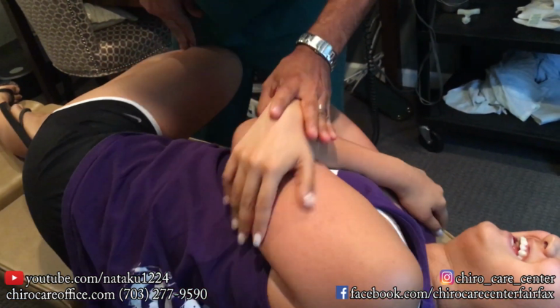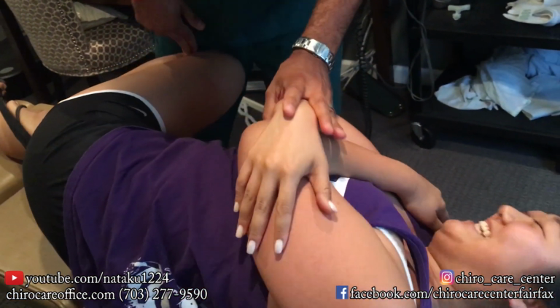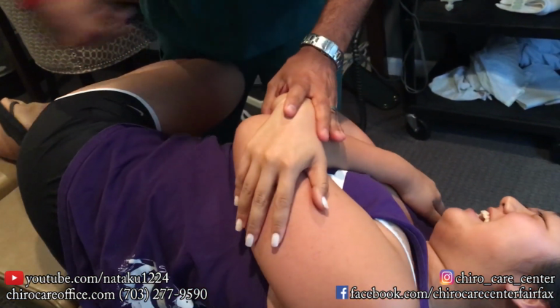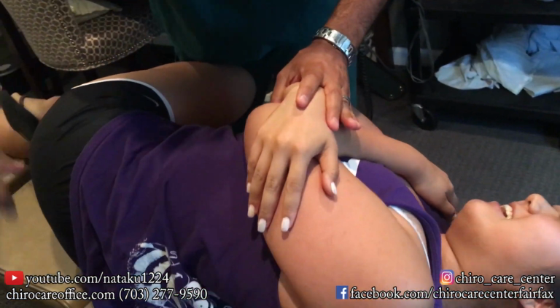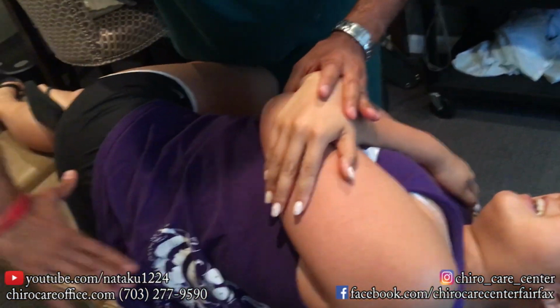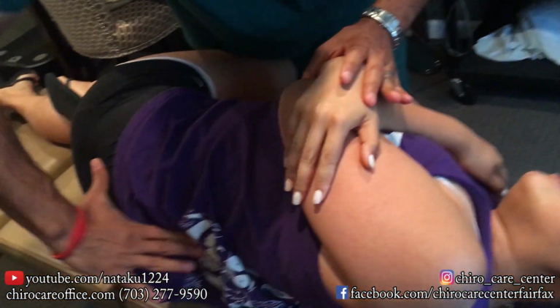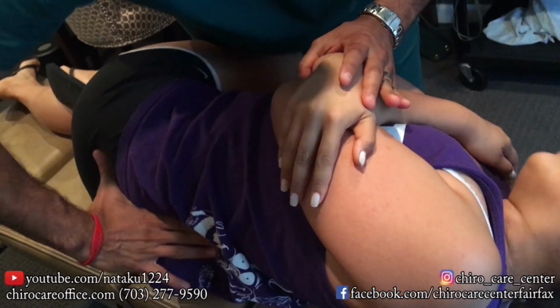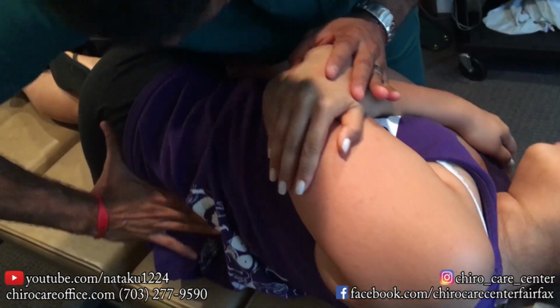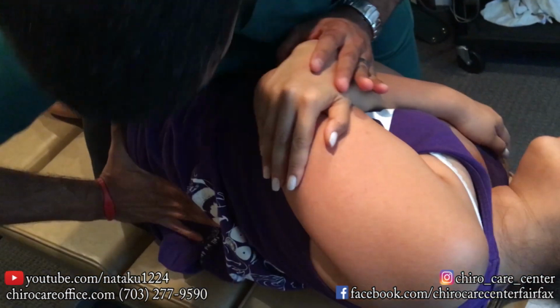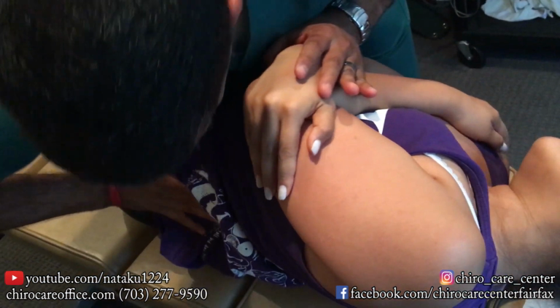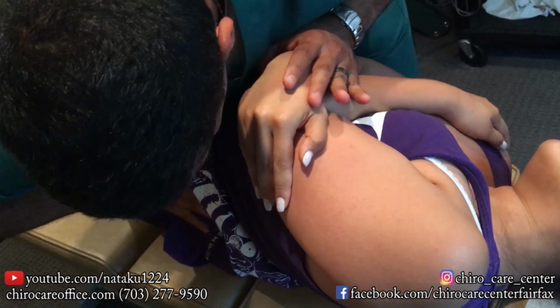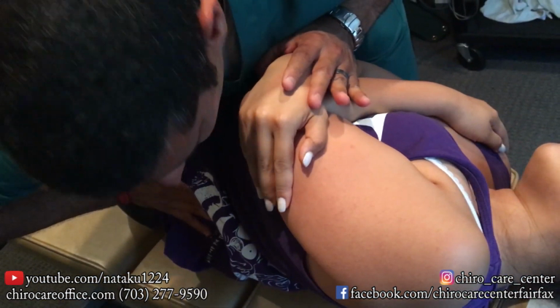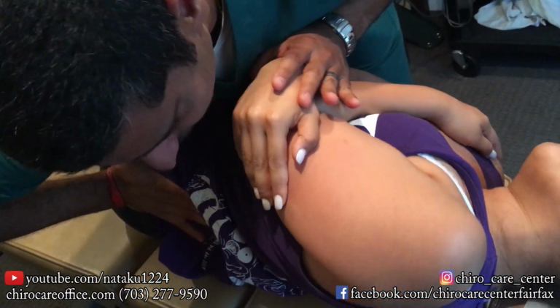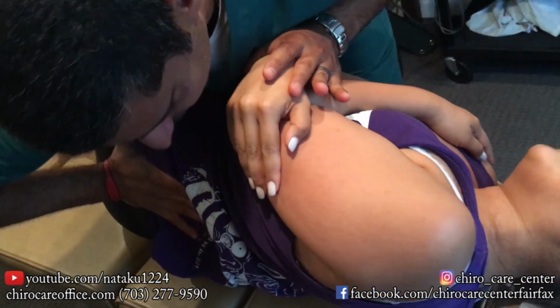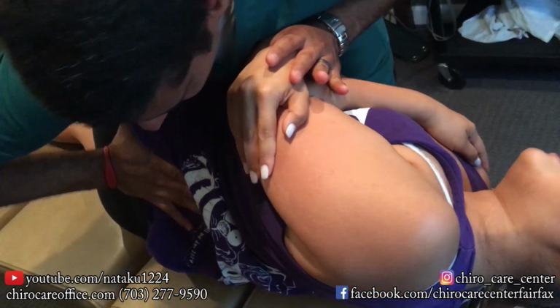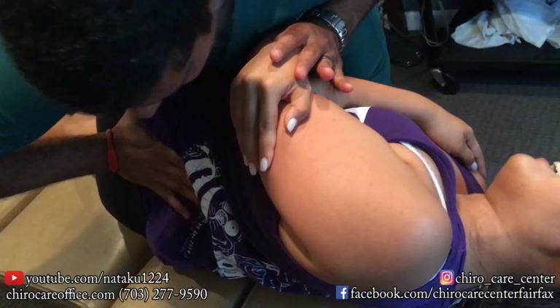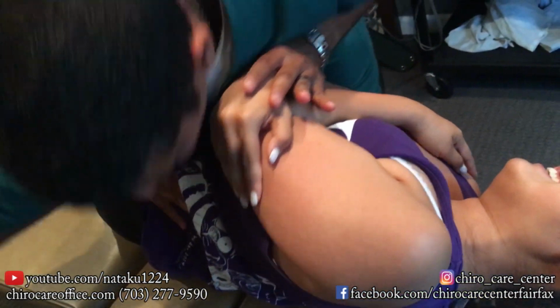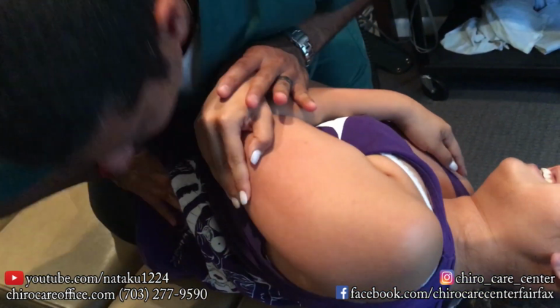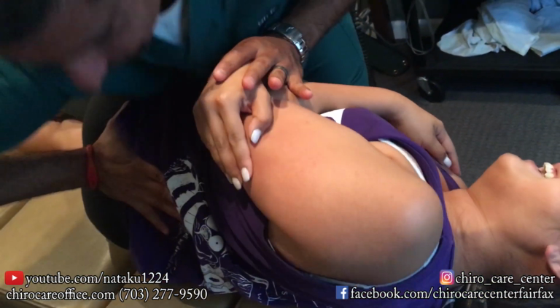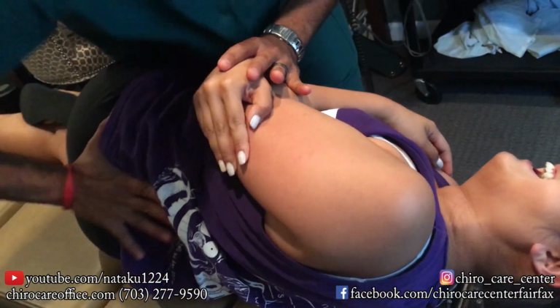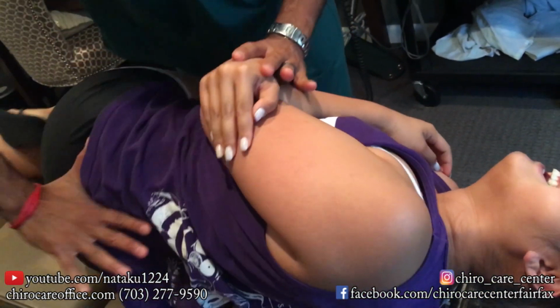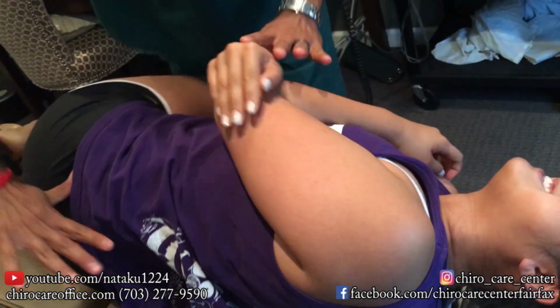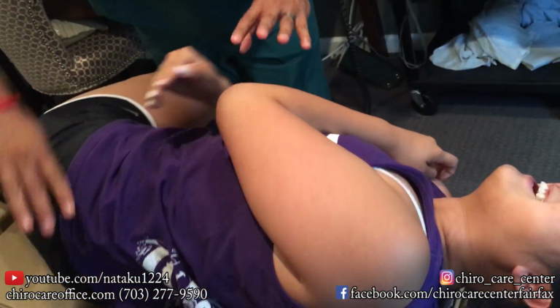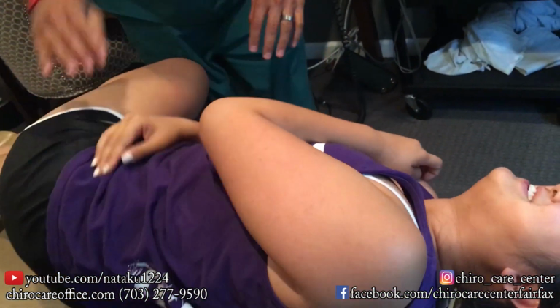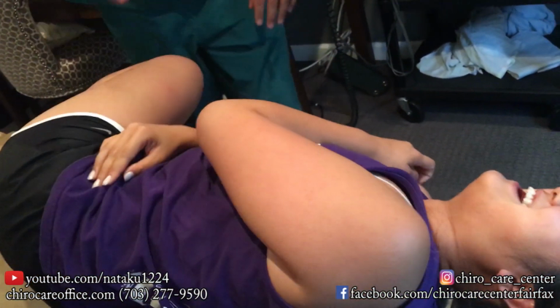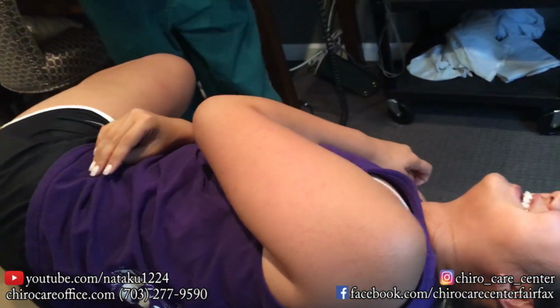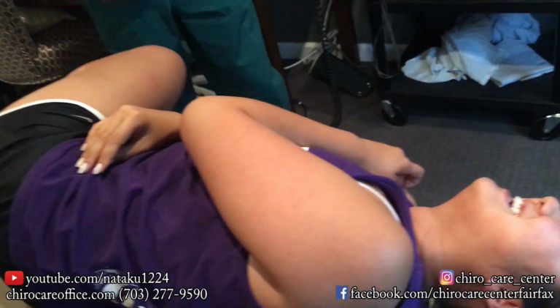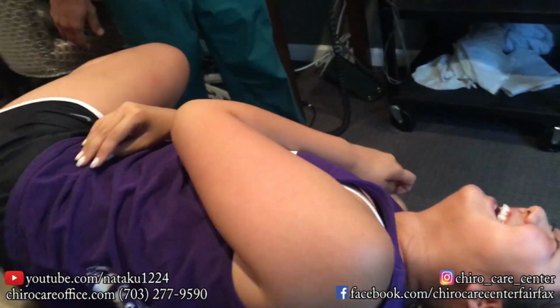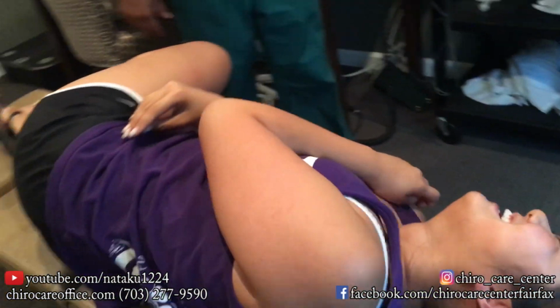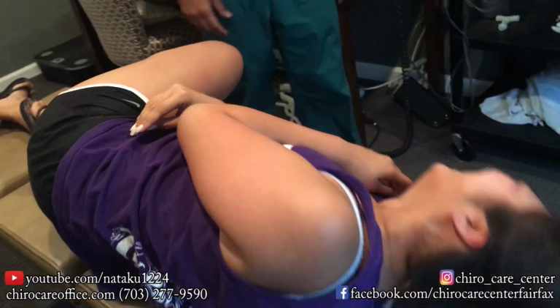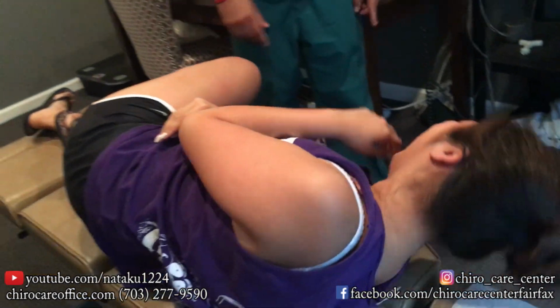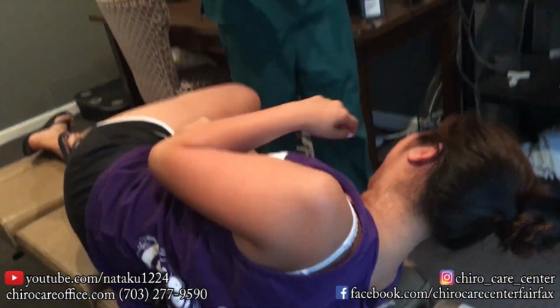Deep breath for me. Oh my God, oh my God, oh my God! Sorry, I keep laughing. Oh my goodness — that was tough.